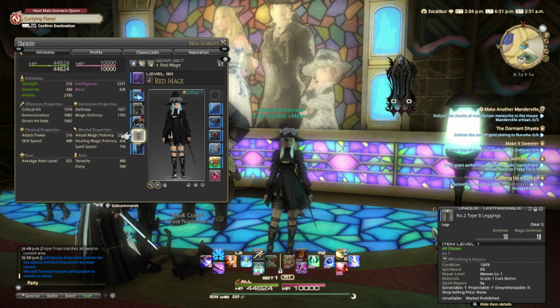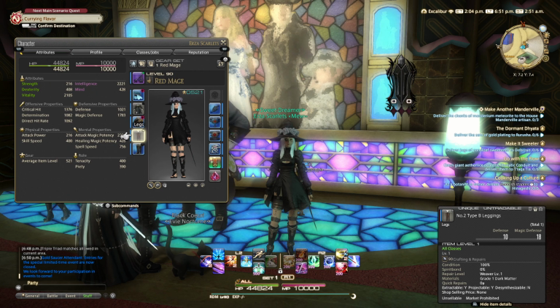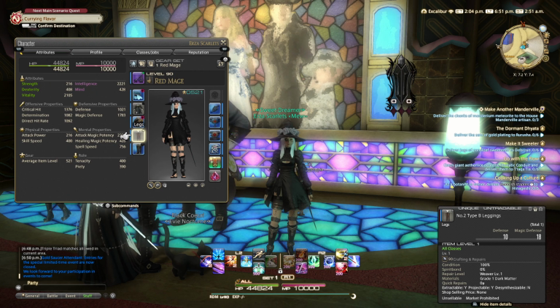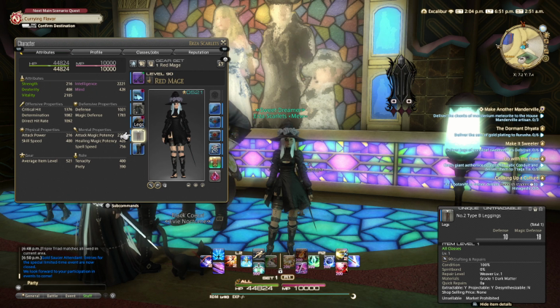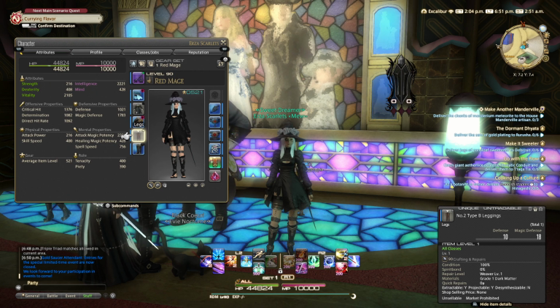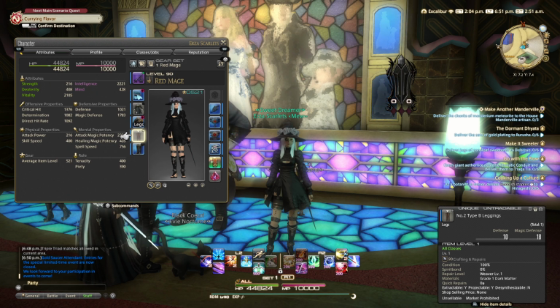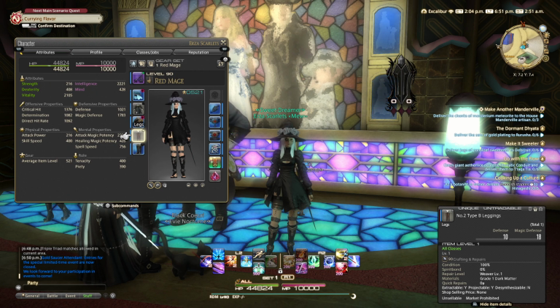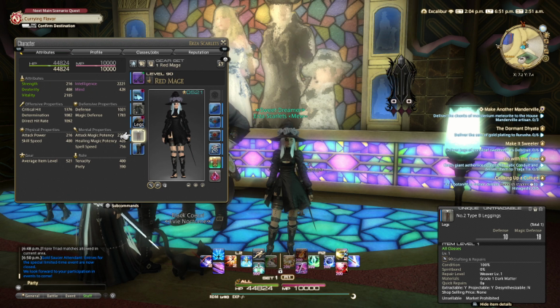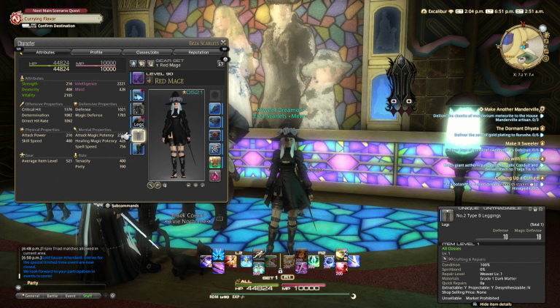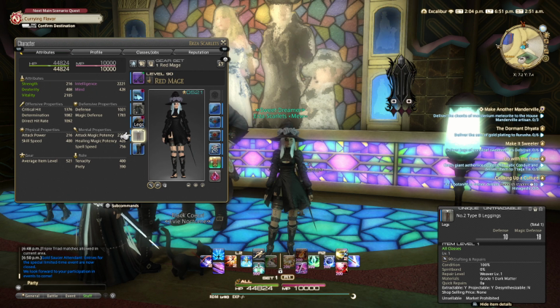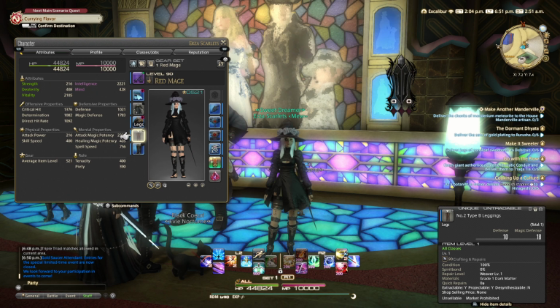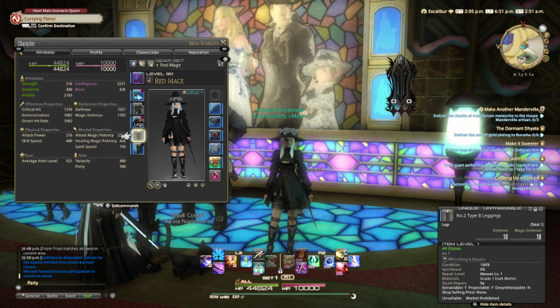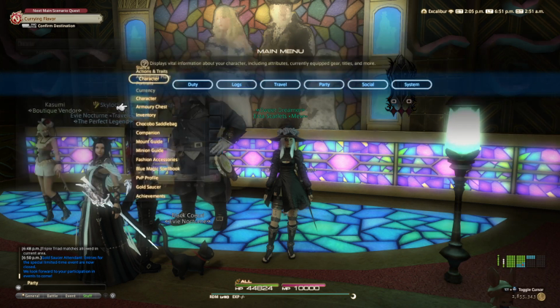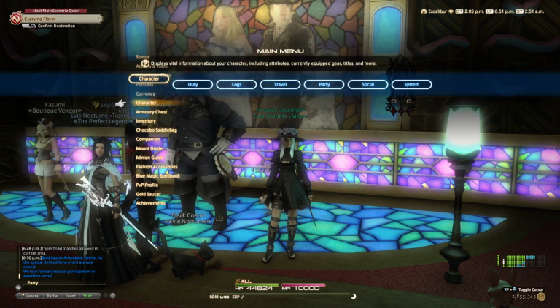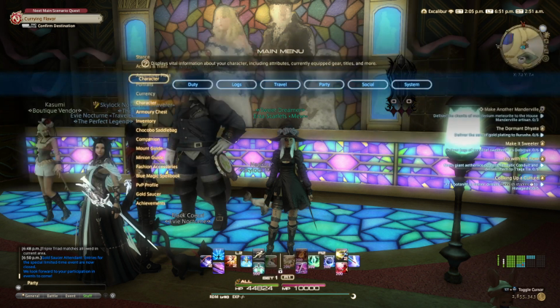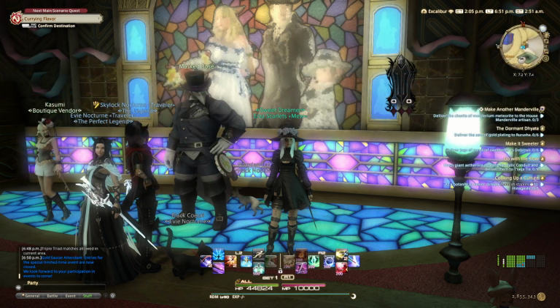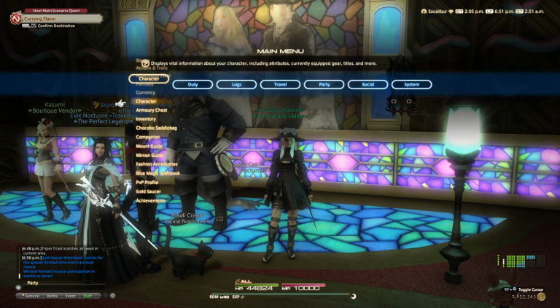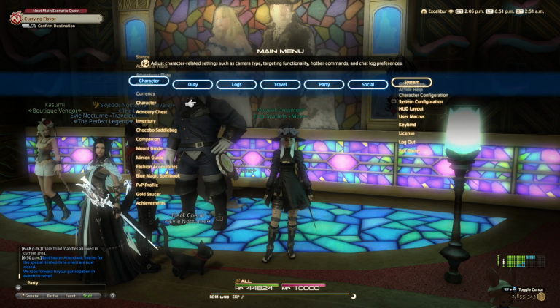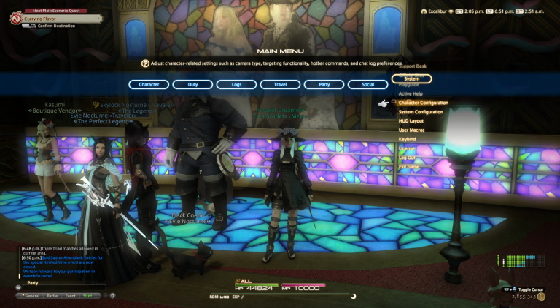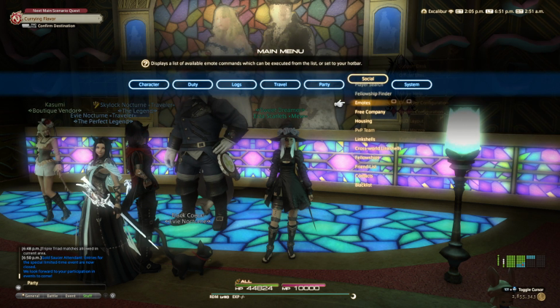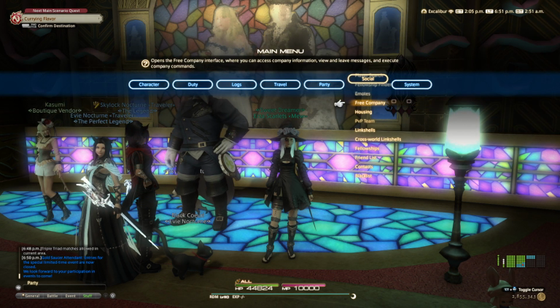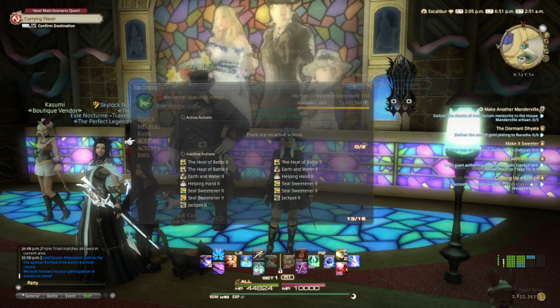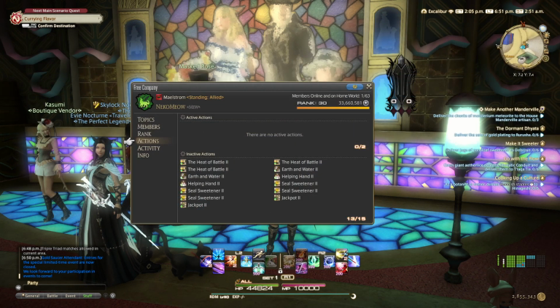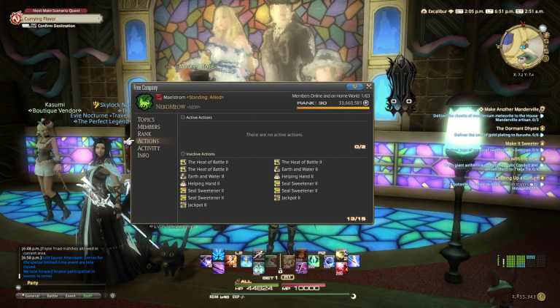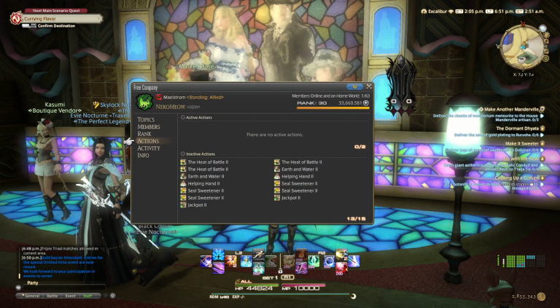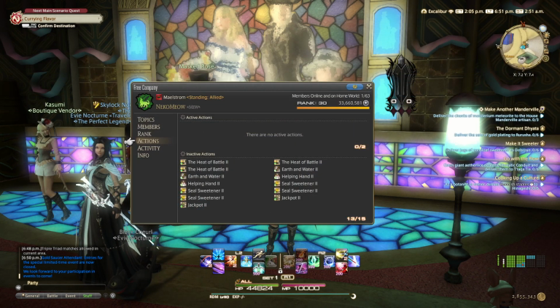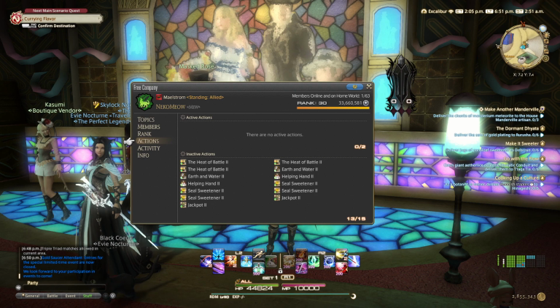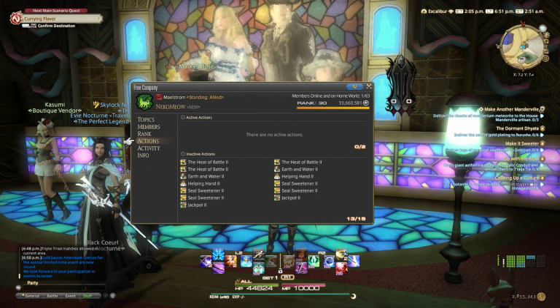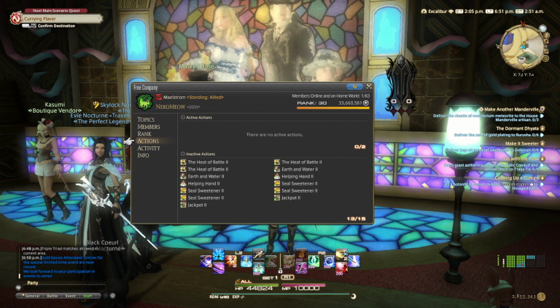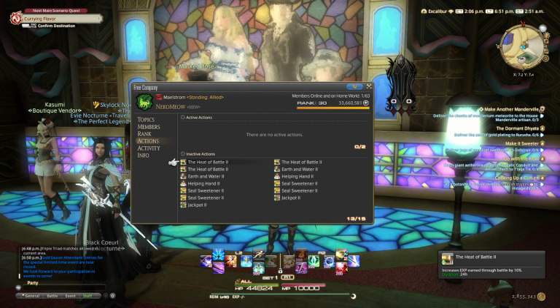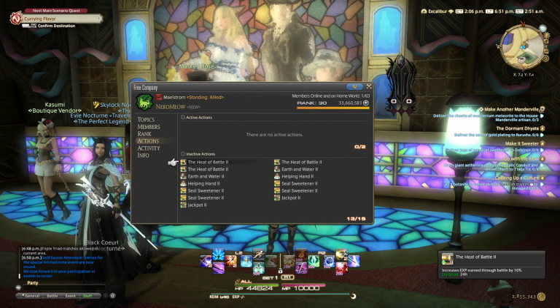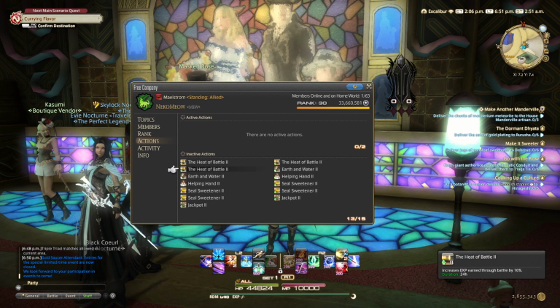Make sure all your other slots are equipped, and if you have the MGP buff, activate that as well.